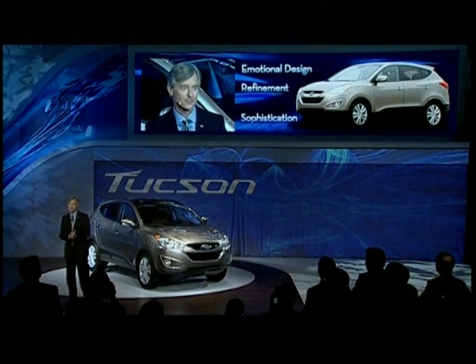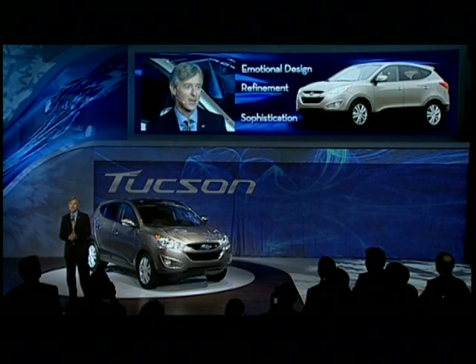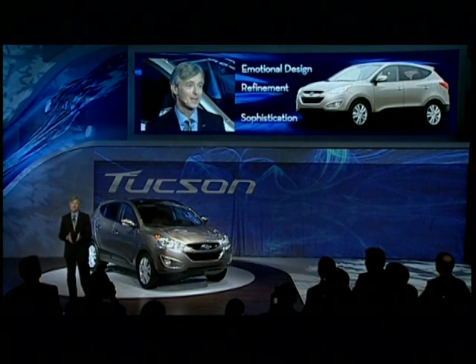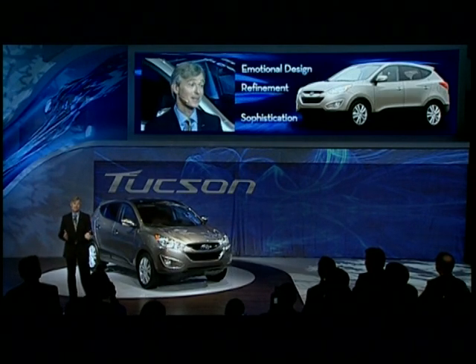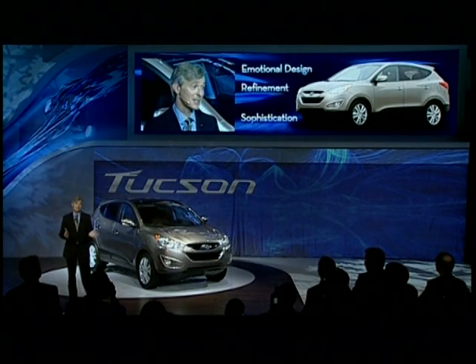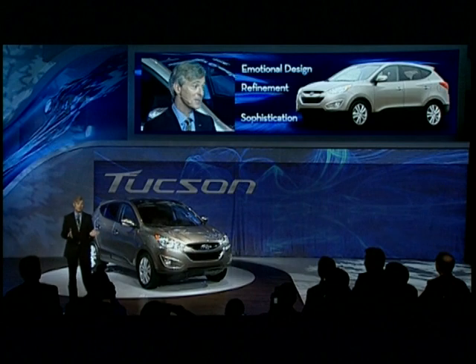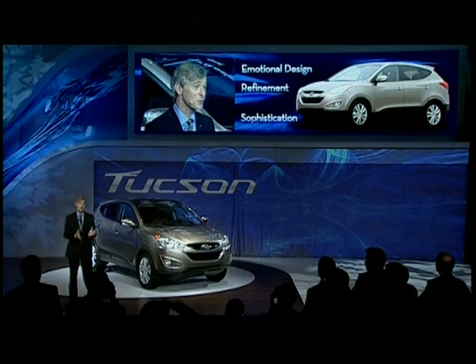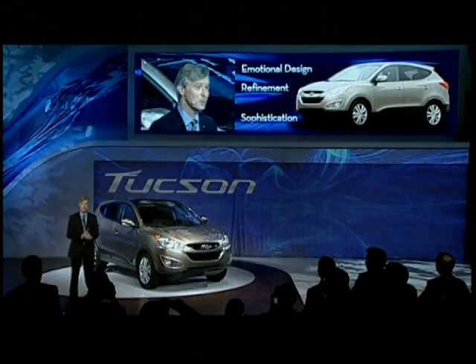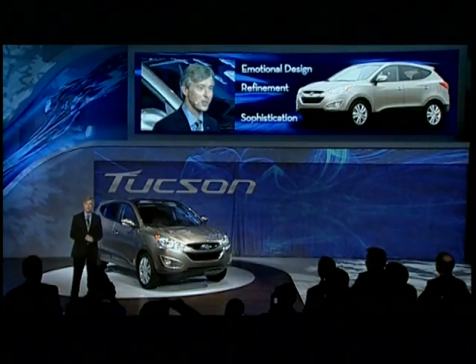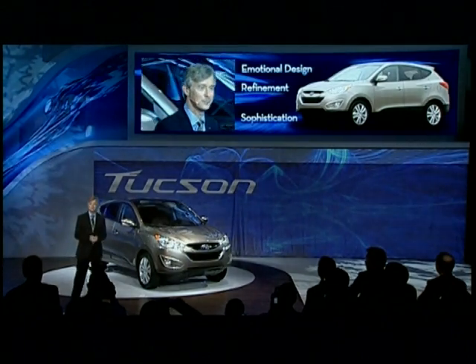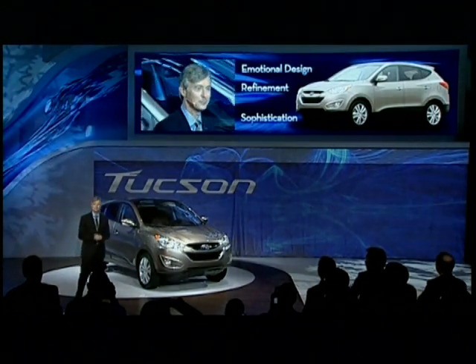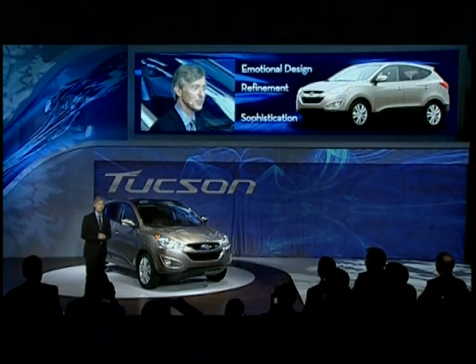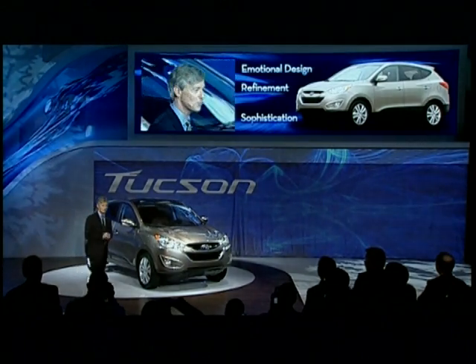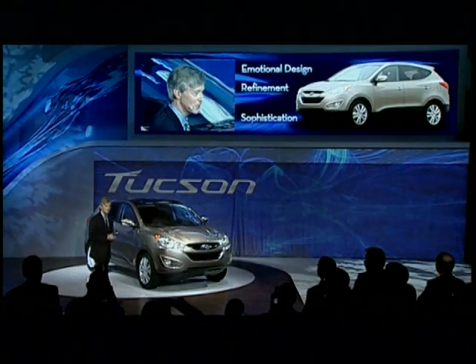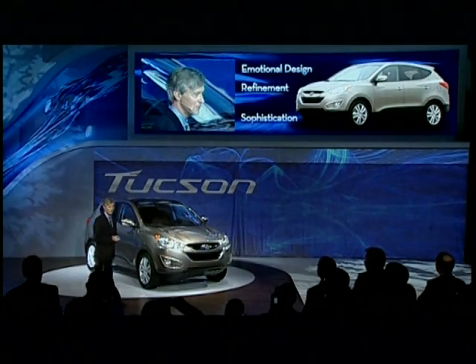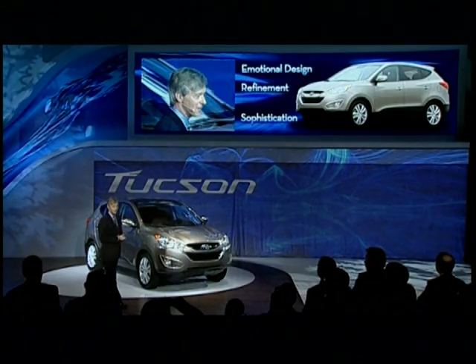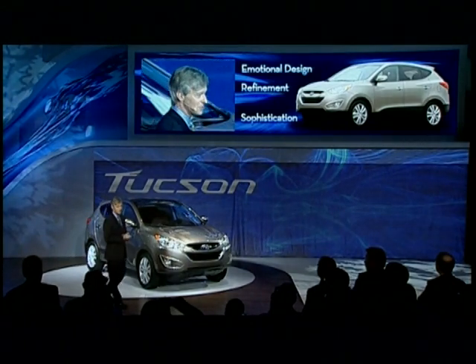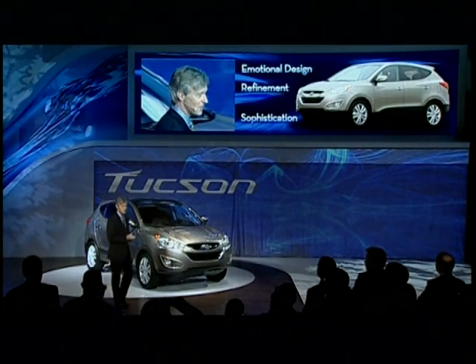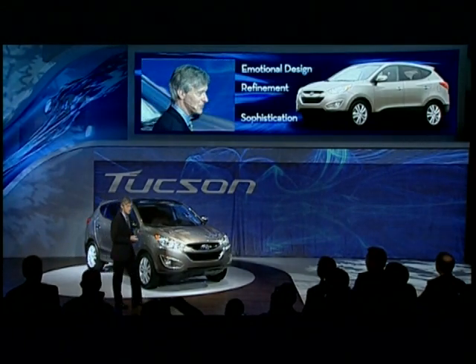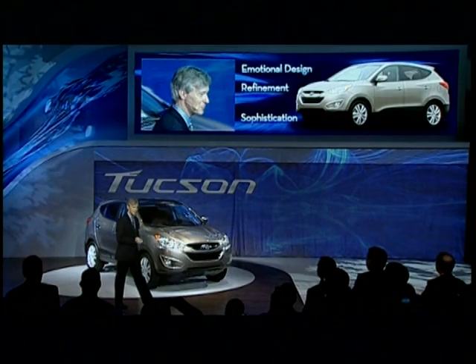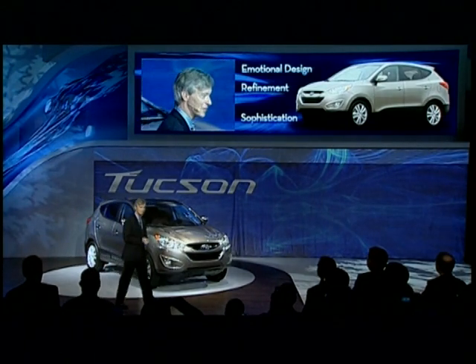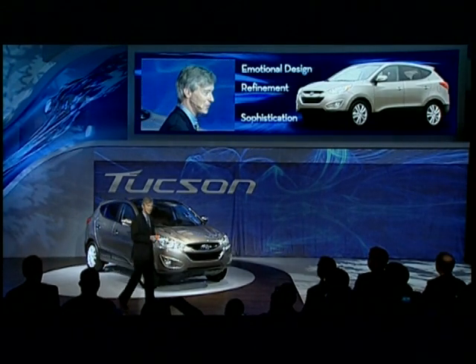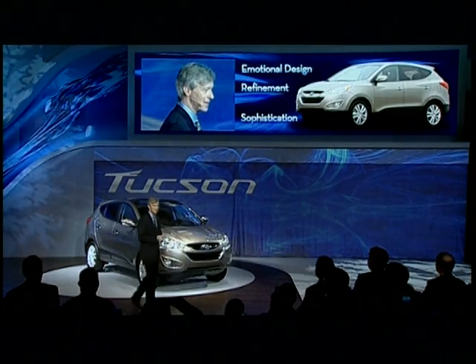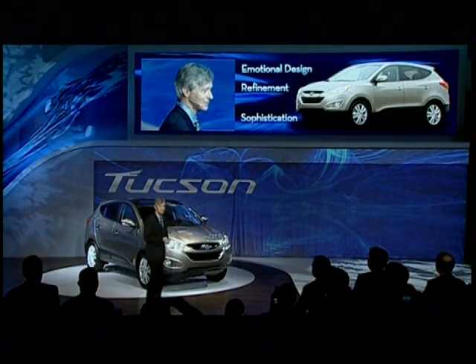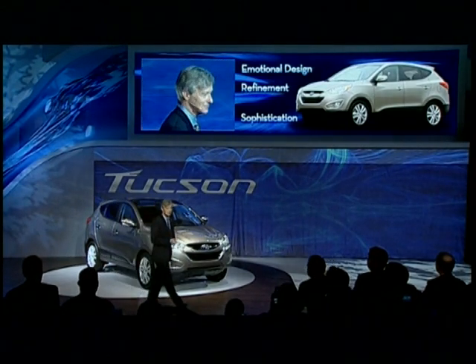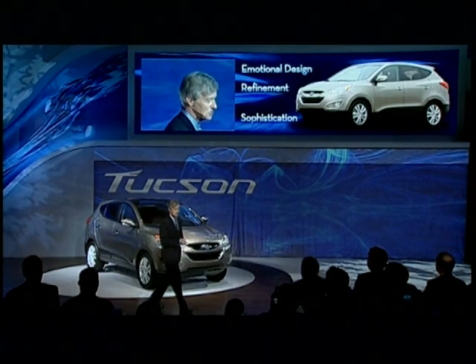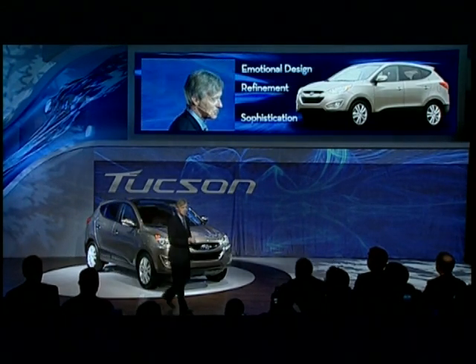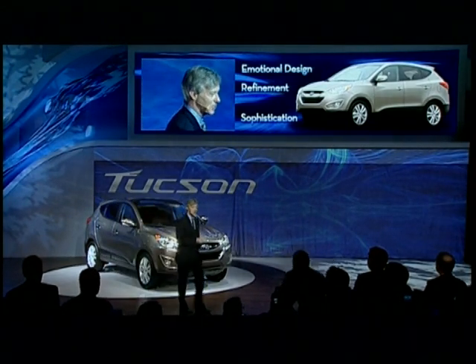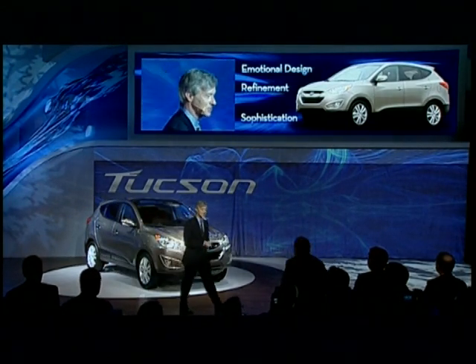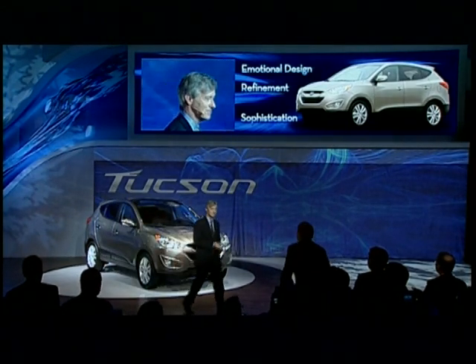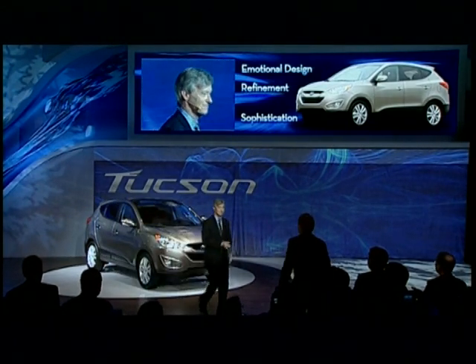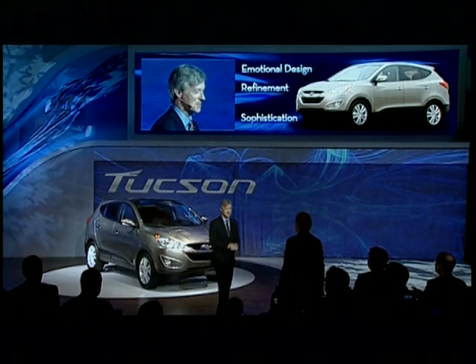Now, to tell you more about it, please welcome our Director of Product Planning, Mr. Scott Margerson. Scott?